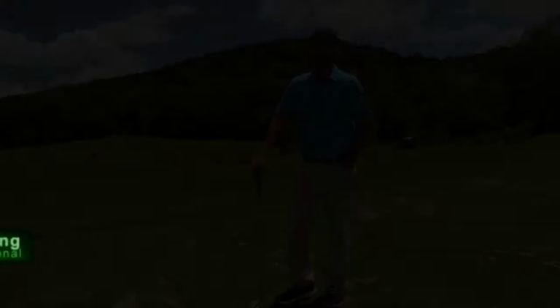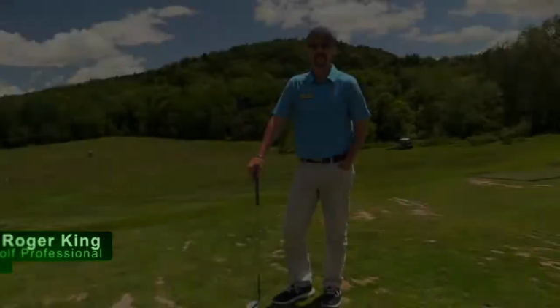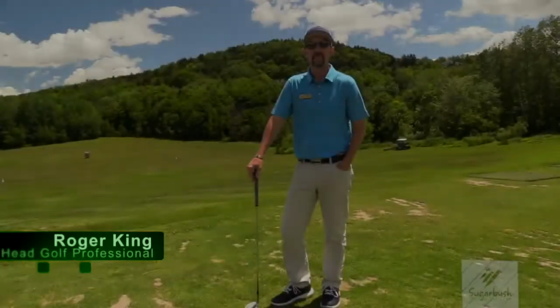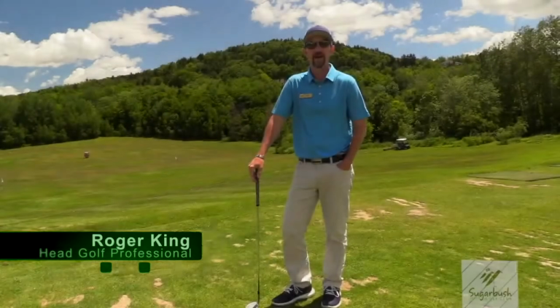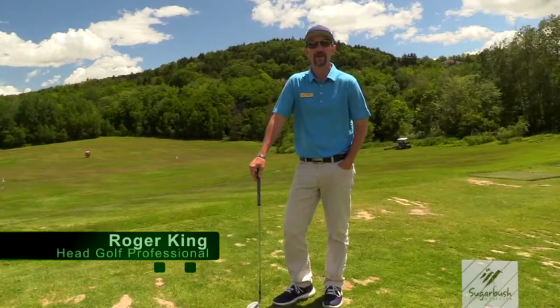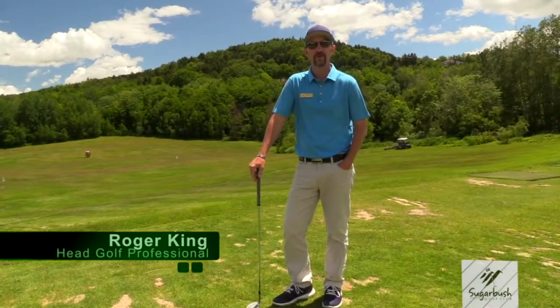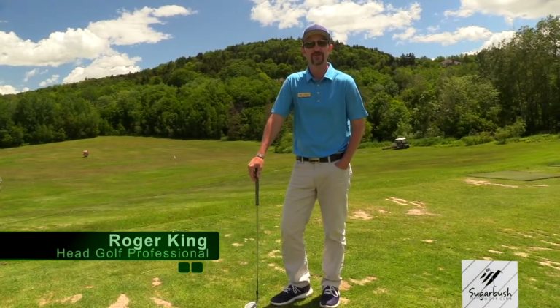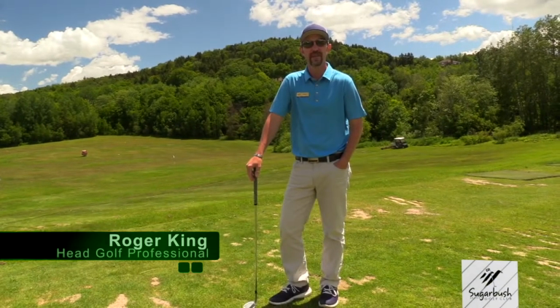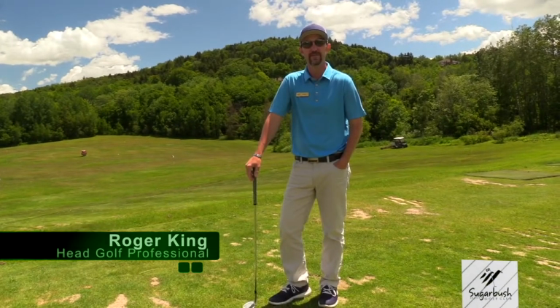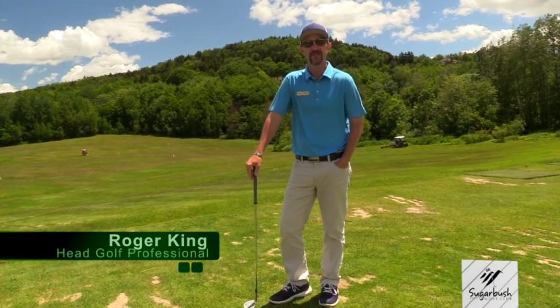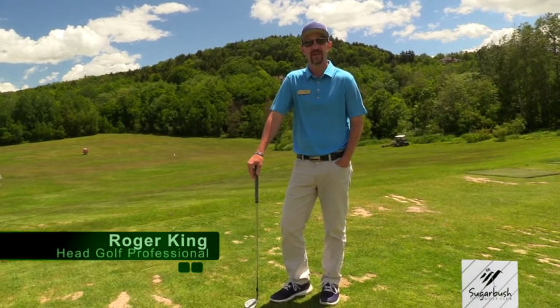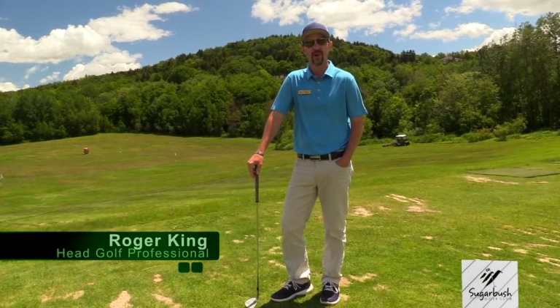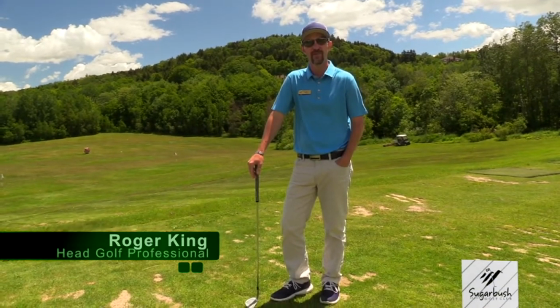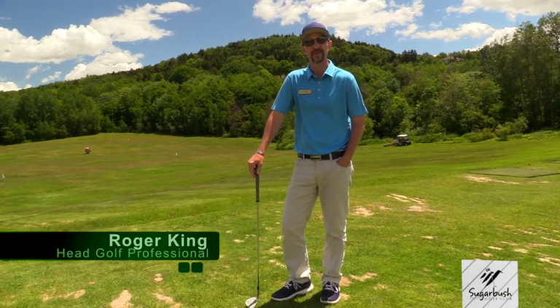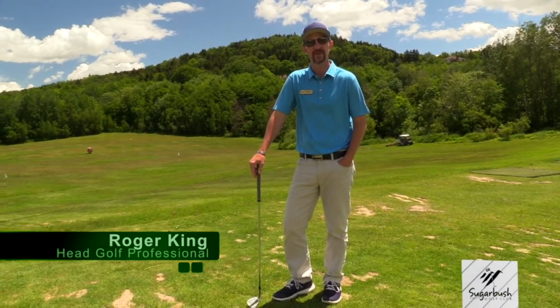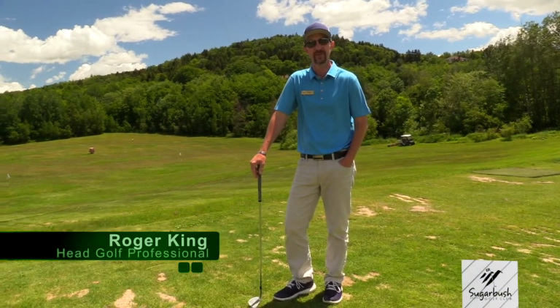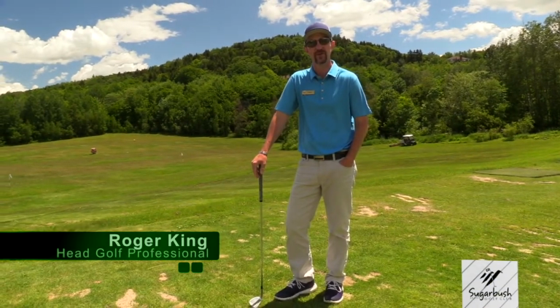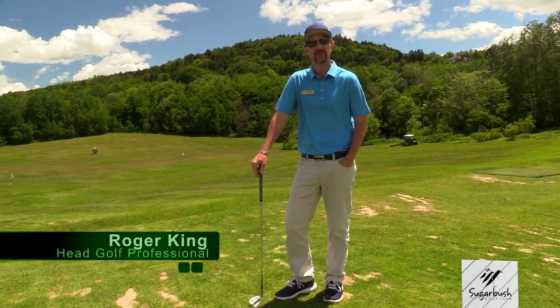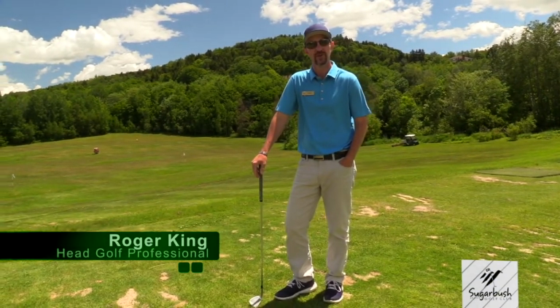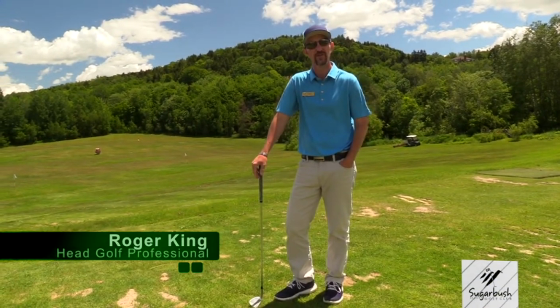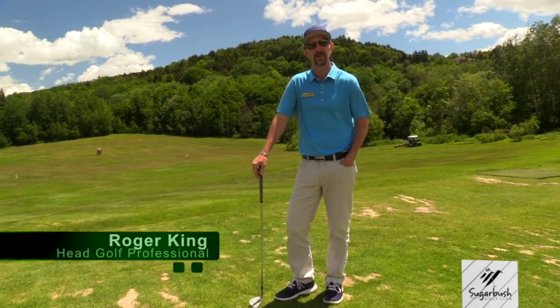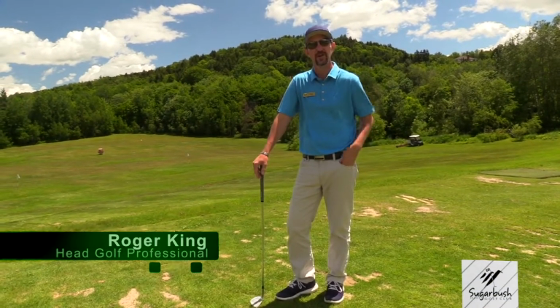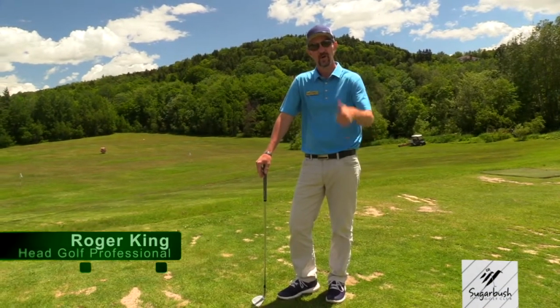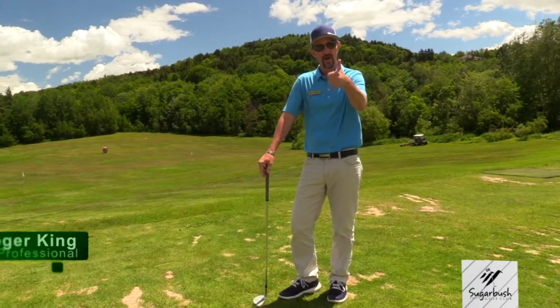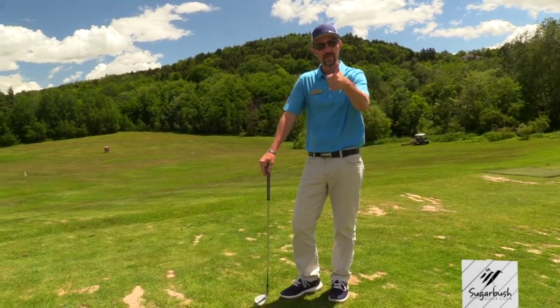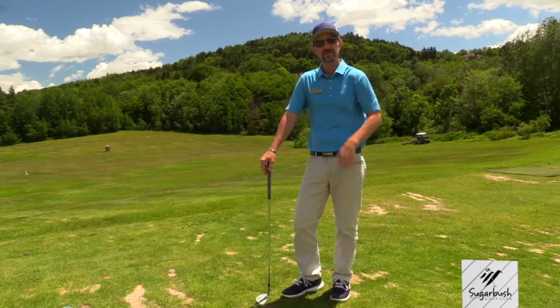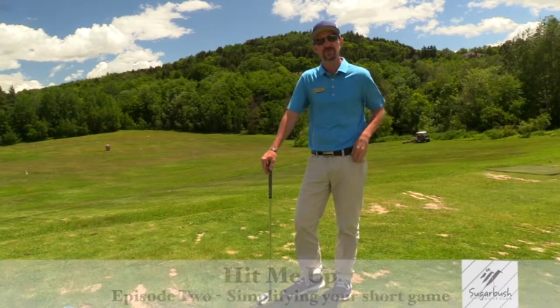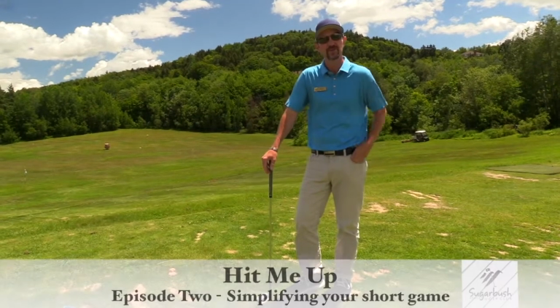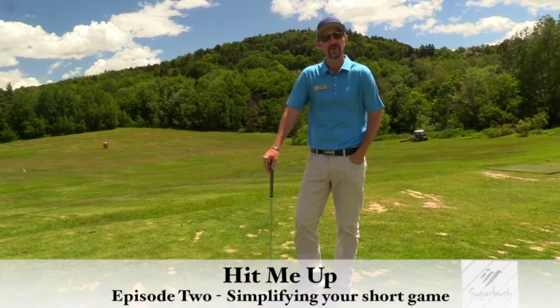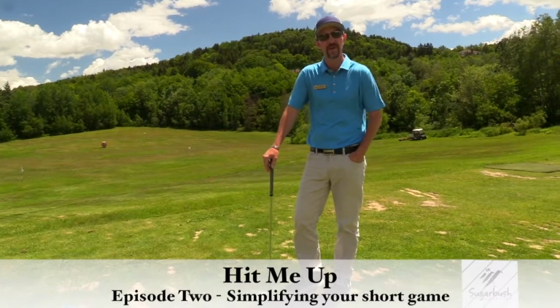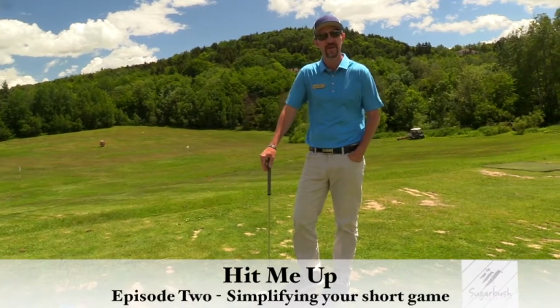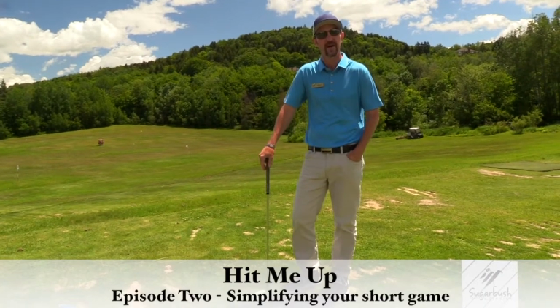Hey everybody, Roger King, the PGA Head Golf Professional at the Sugarbush Resort Golf Club. Welcome to episode two of Hit Me Up.